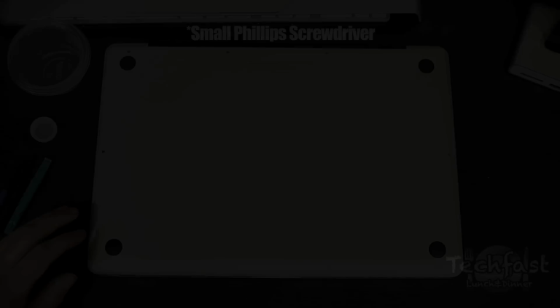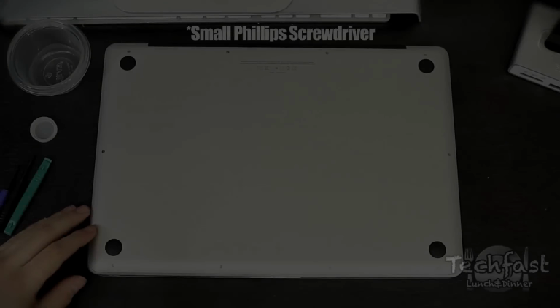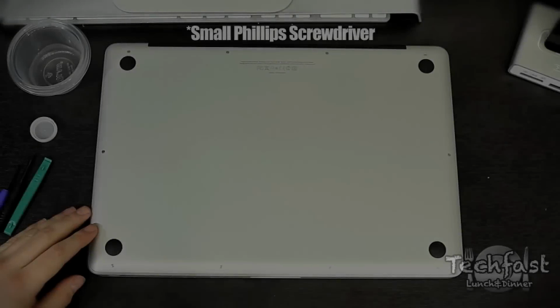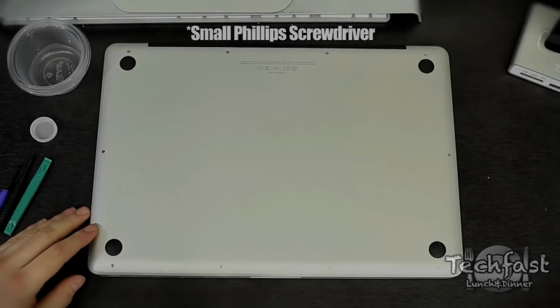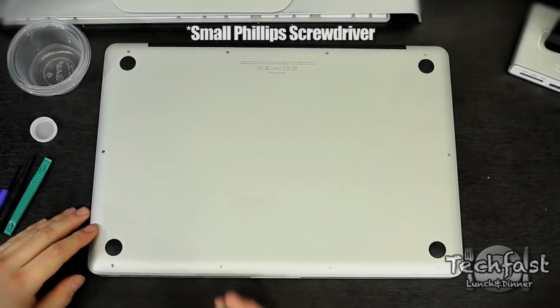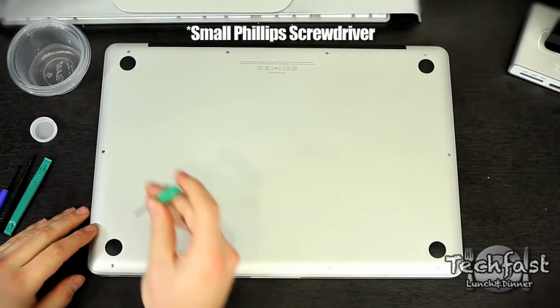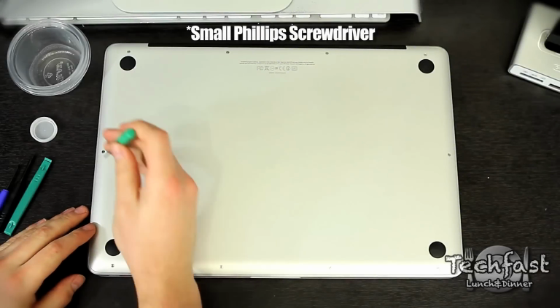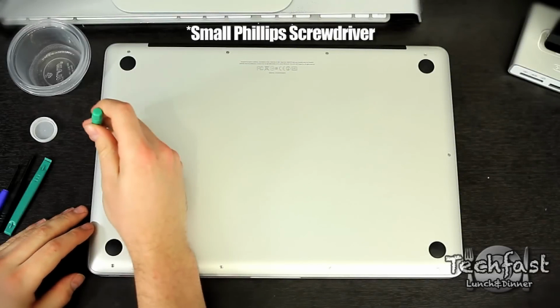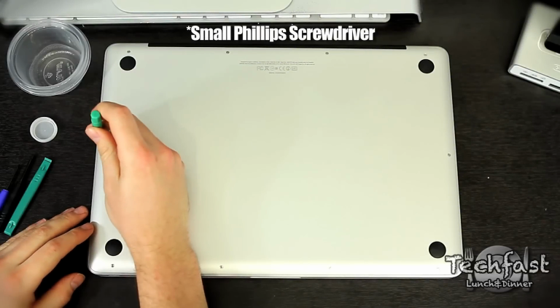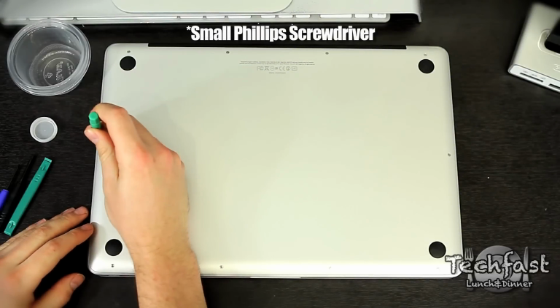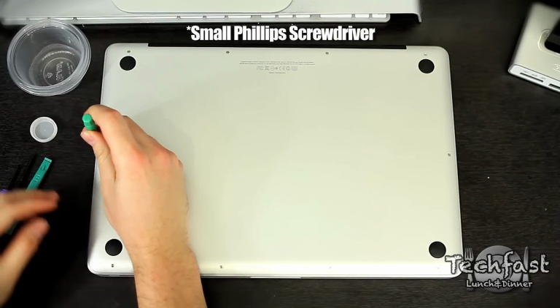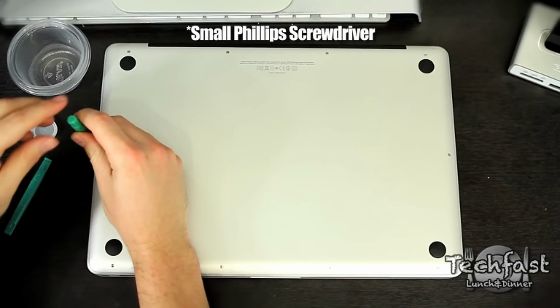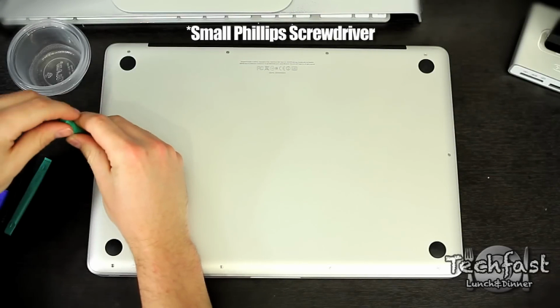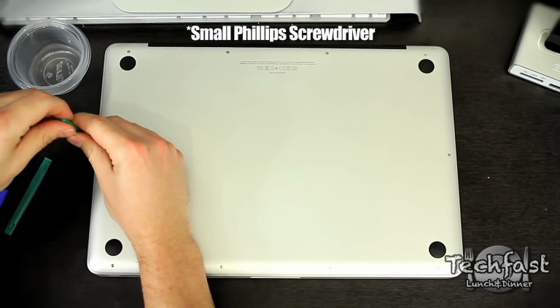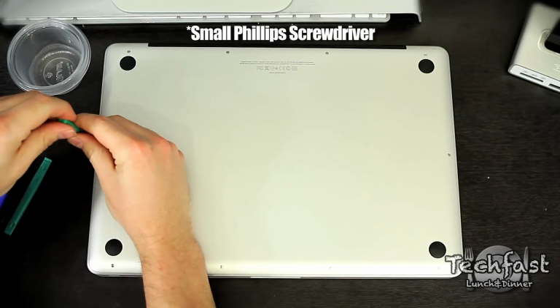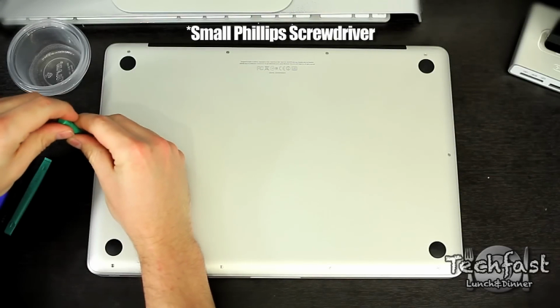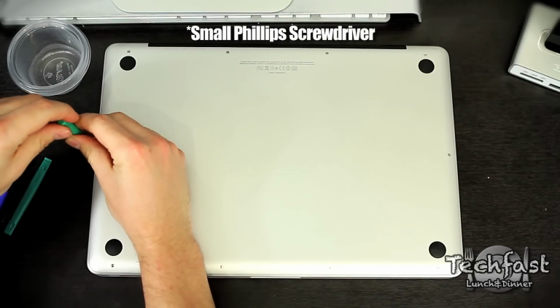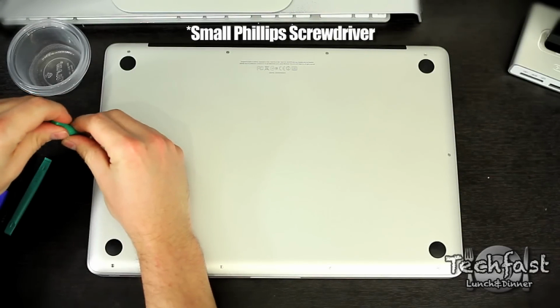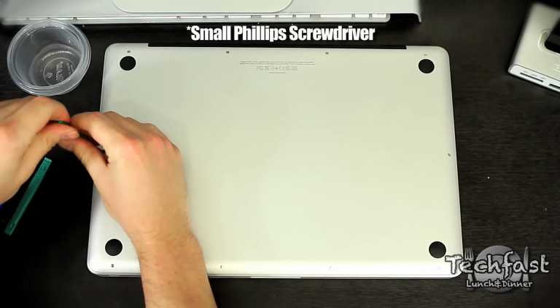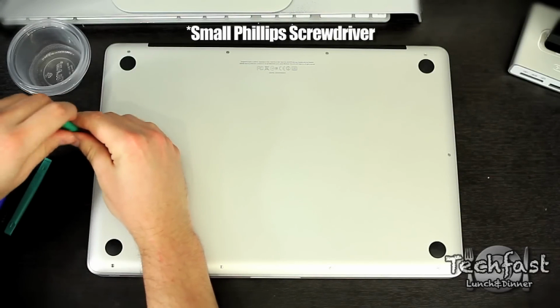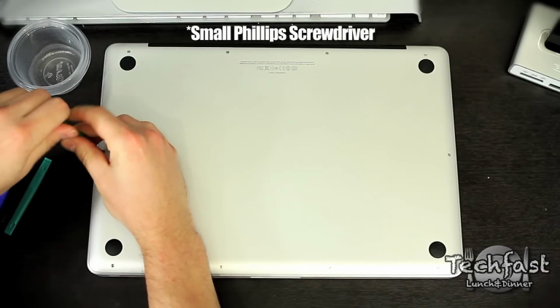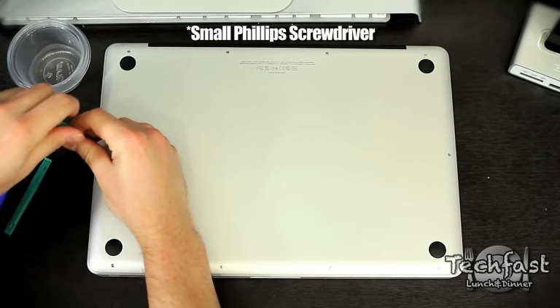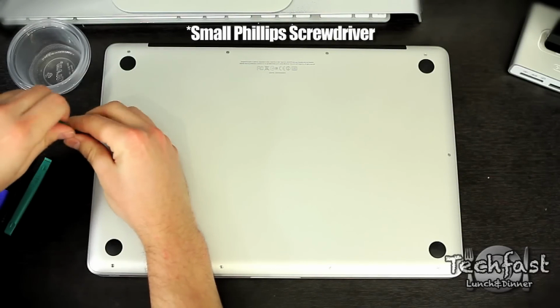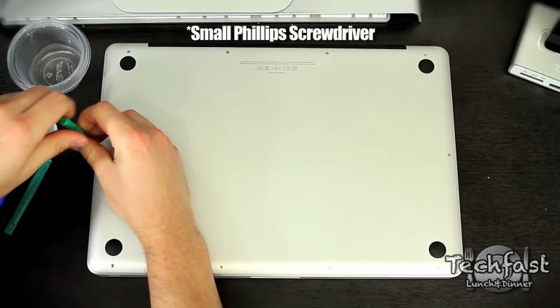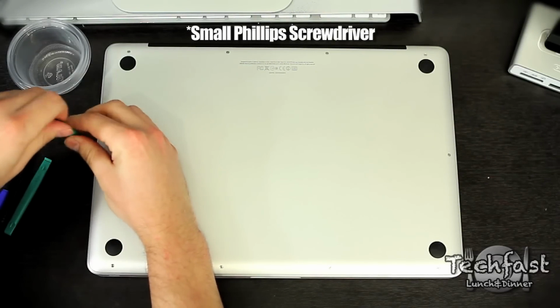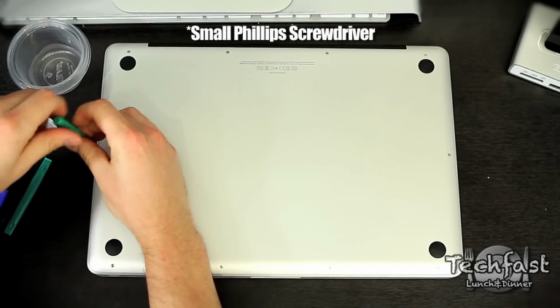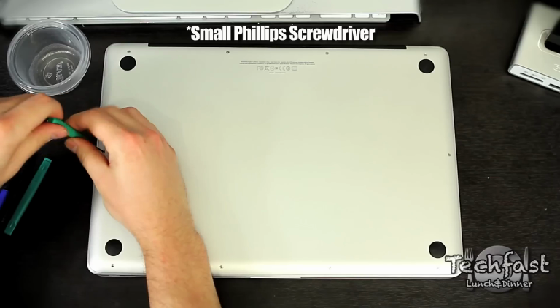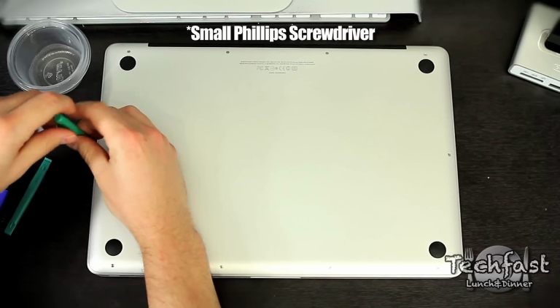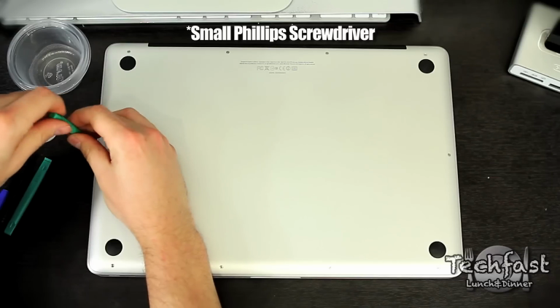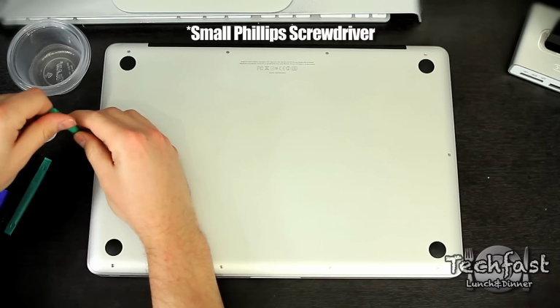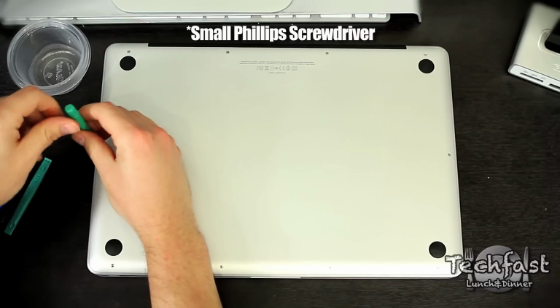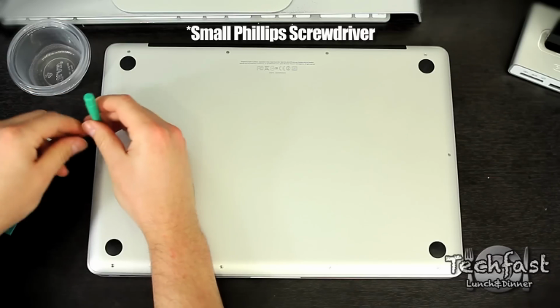What's up guys, Jonathan here with TechFist bringing you part one of my quad core MacBook Pro upgrade.